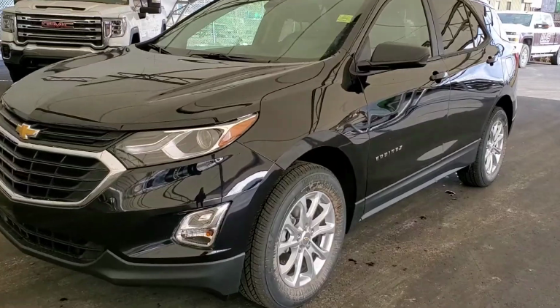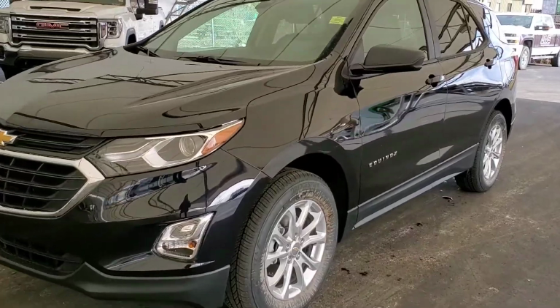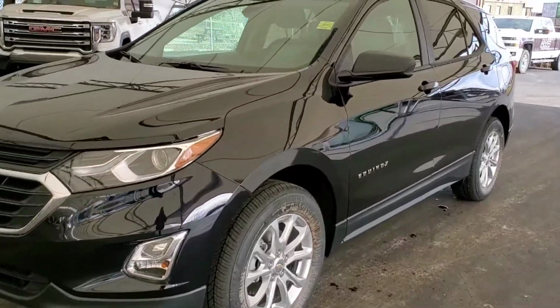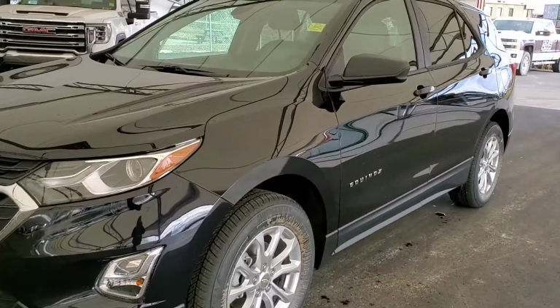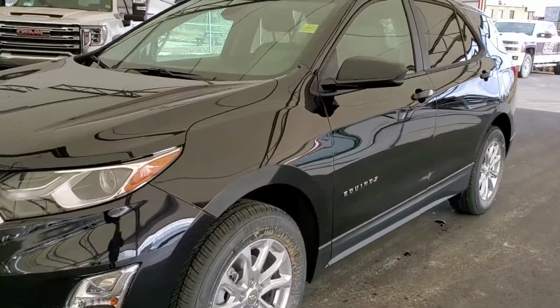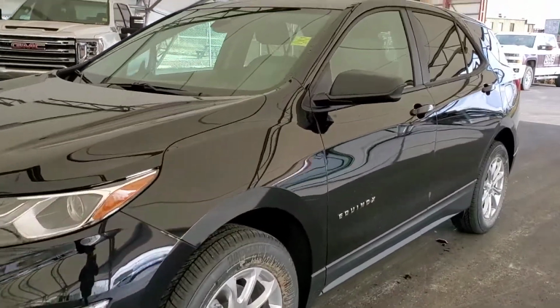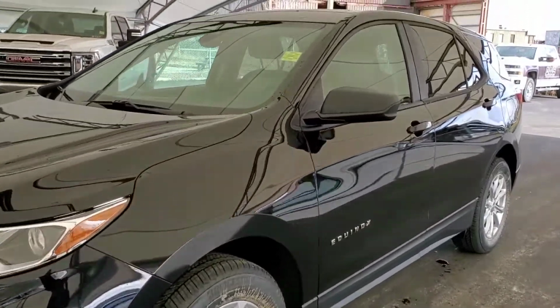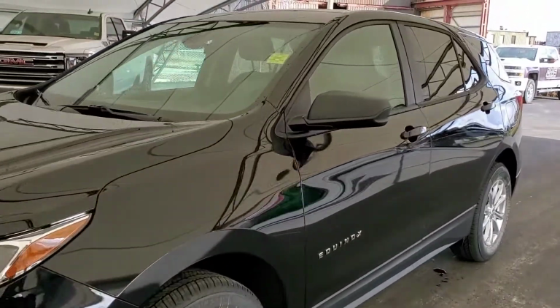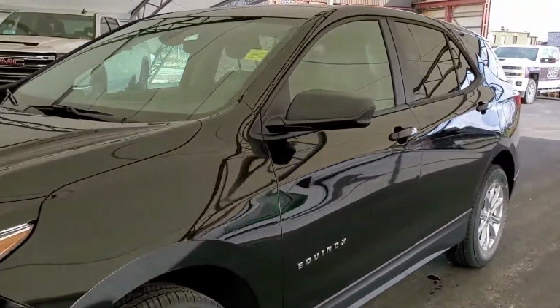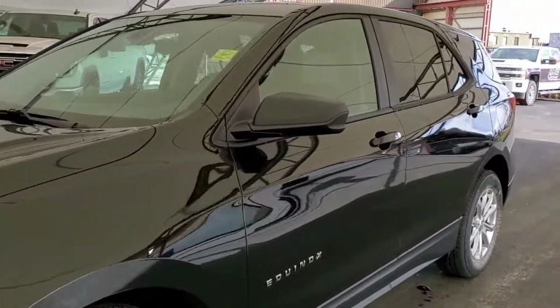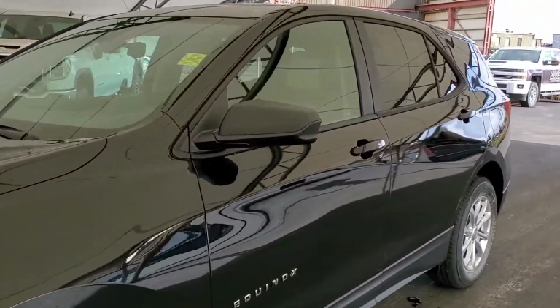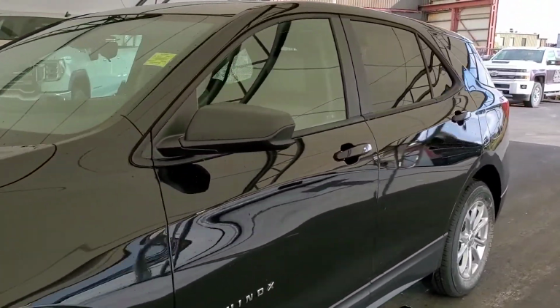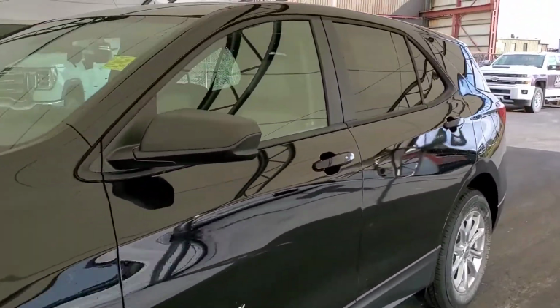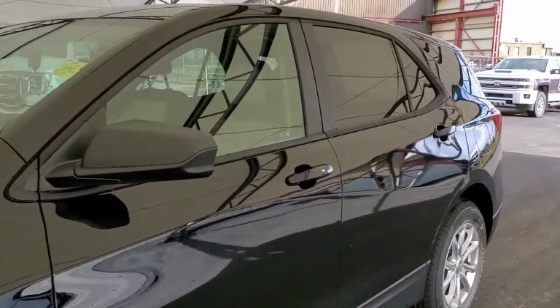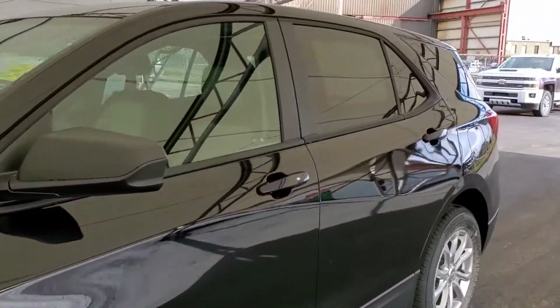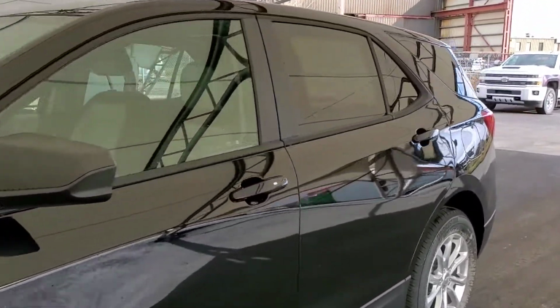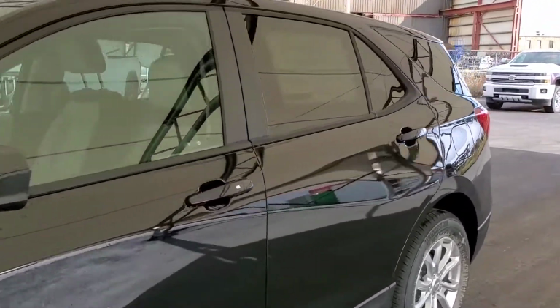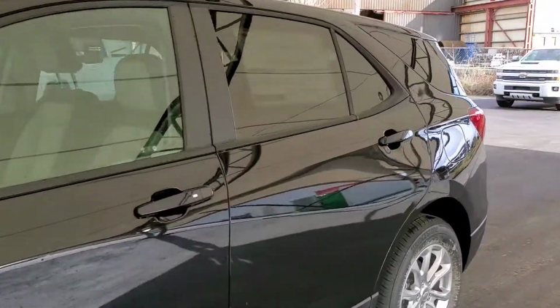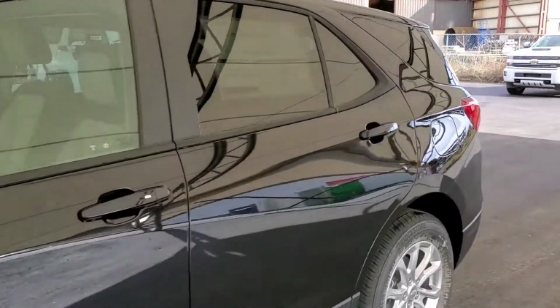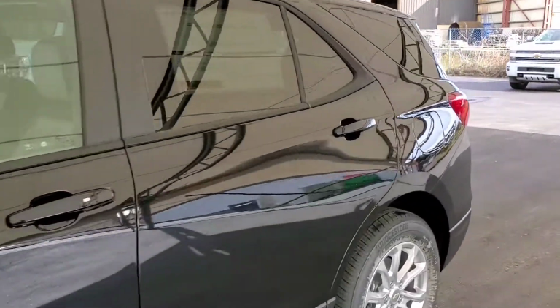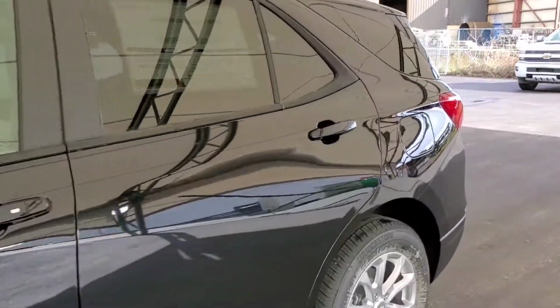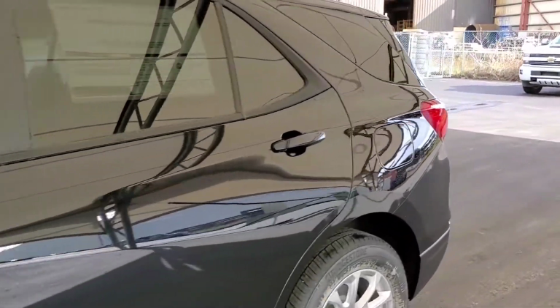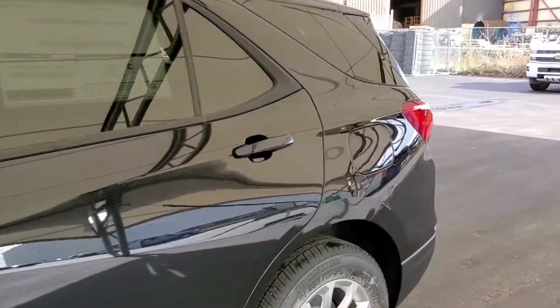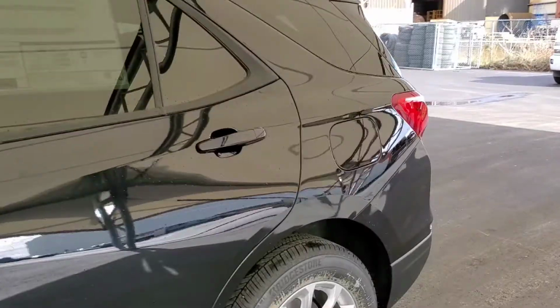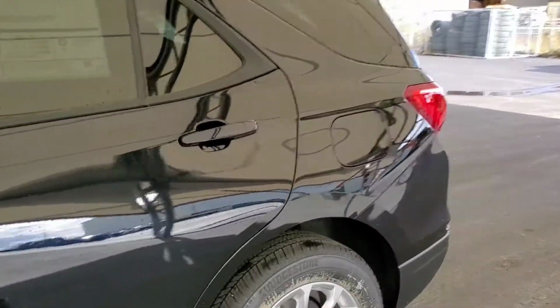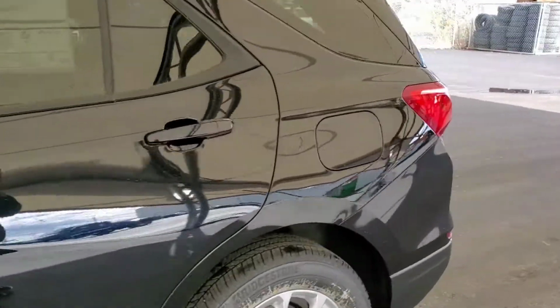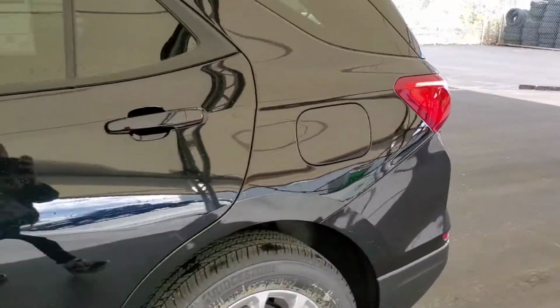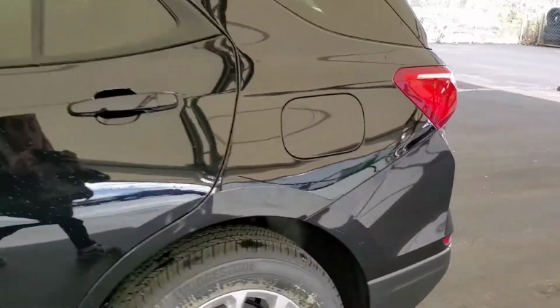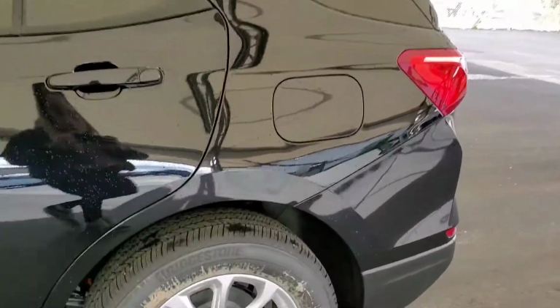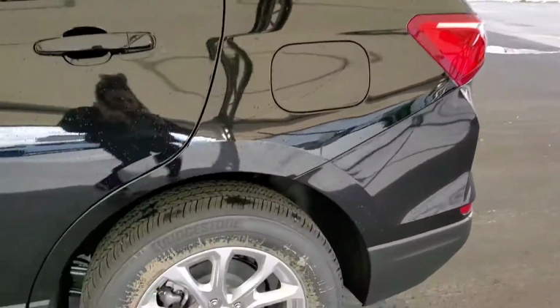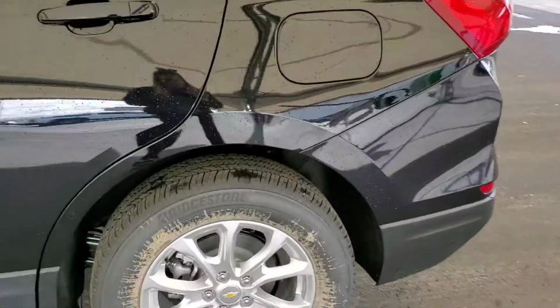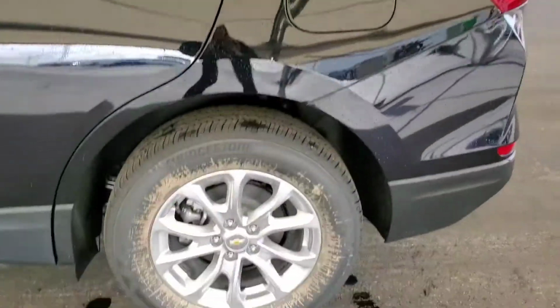Welcome to Davis Chevrolet. This is a brand new 2021 Chevy Equinox in navy blue.